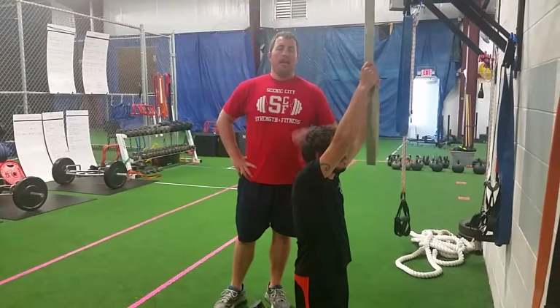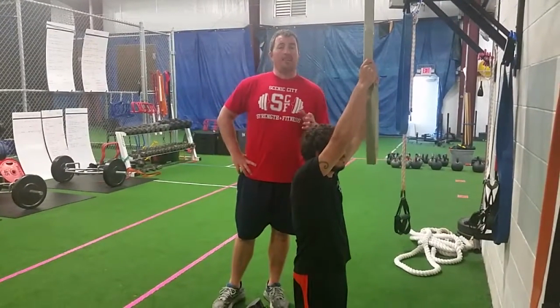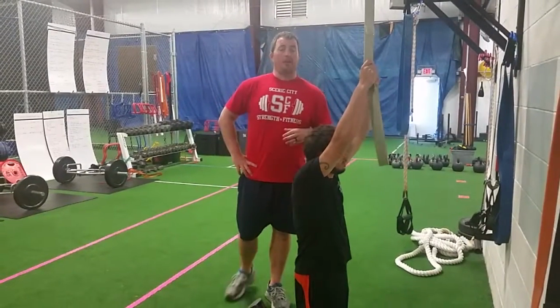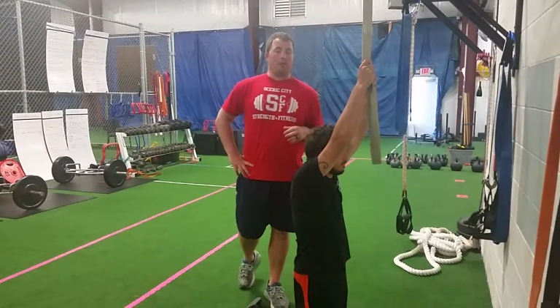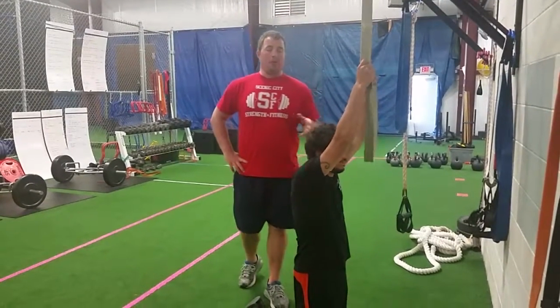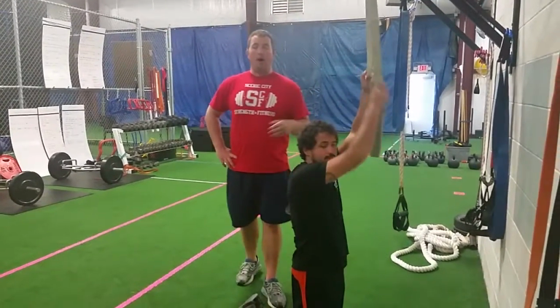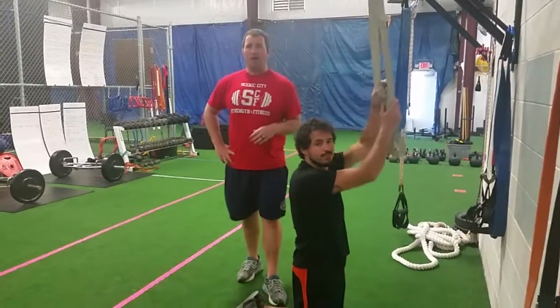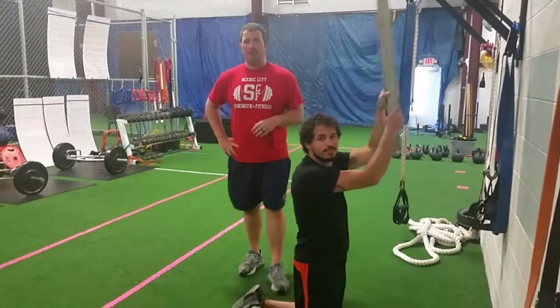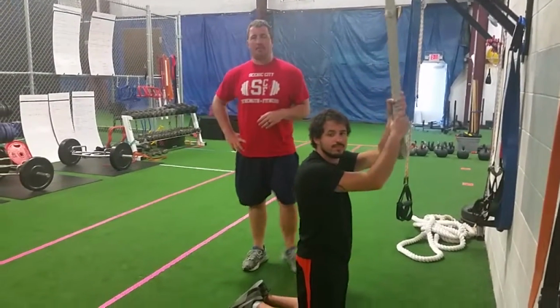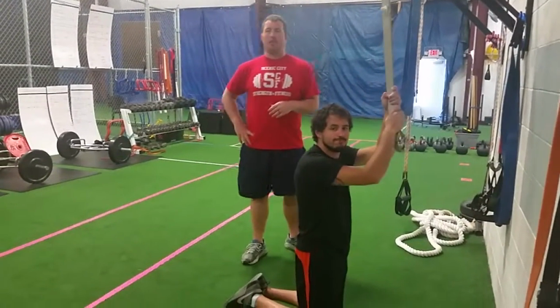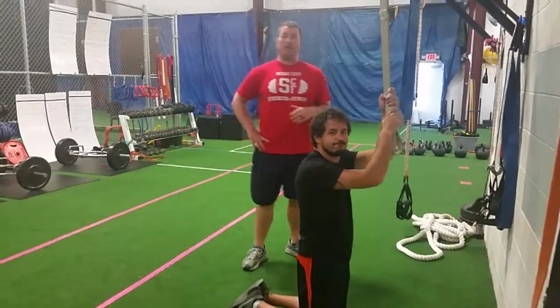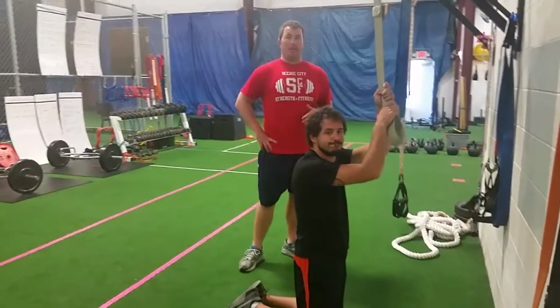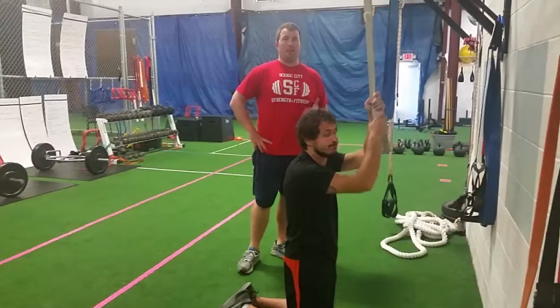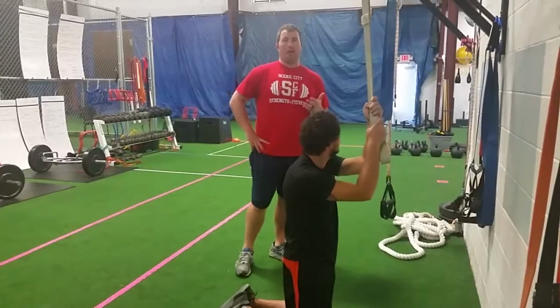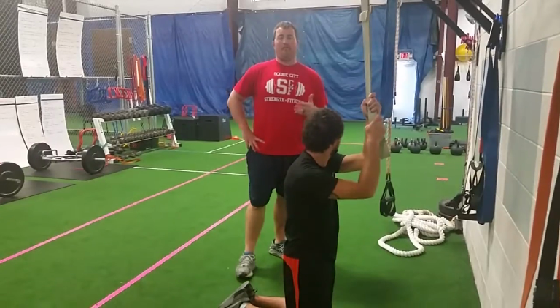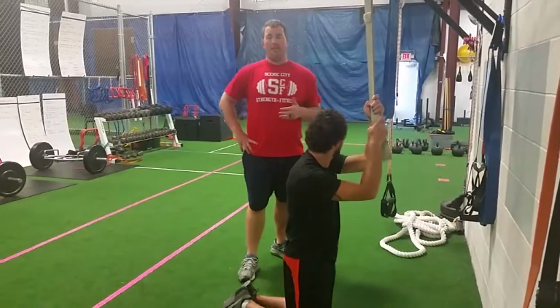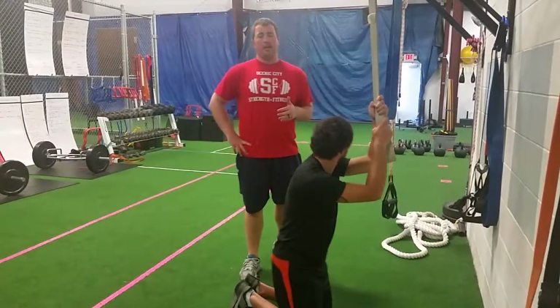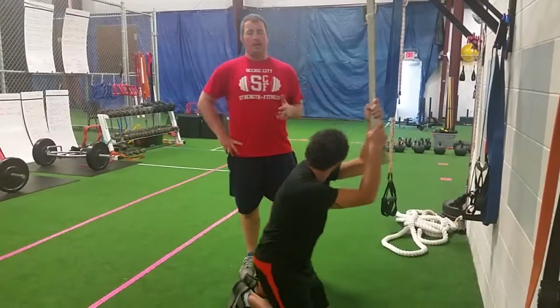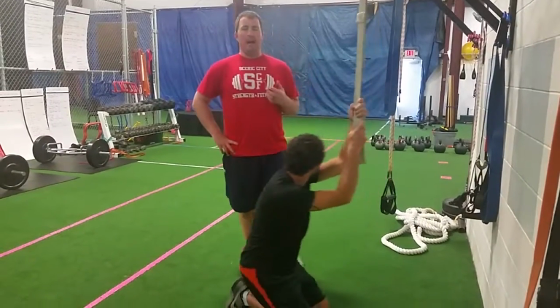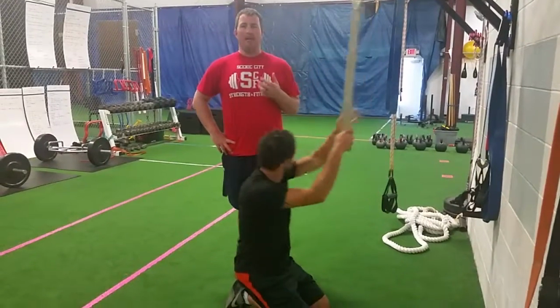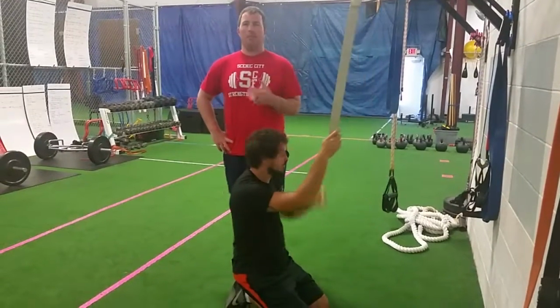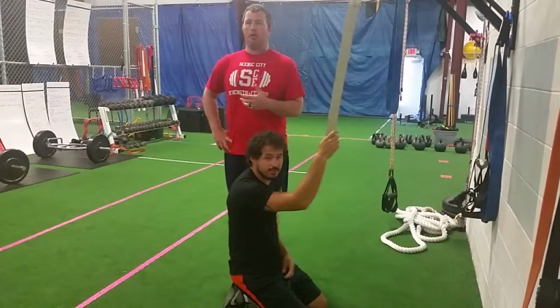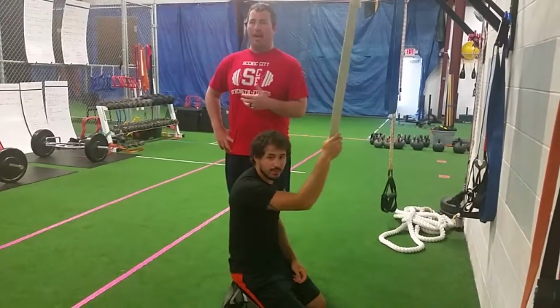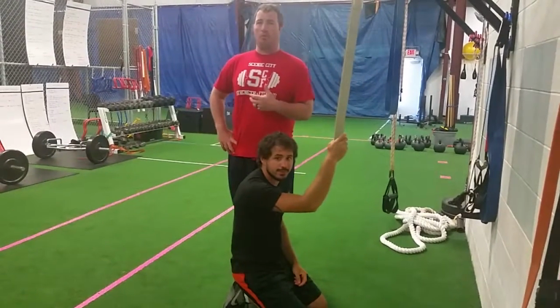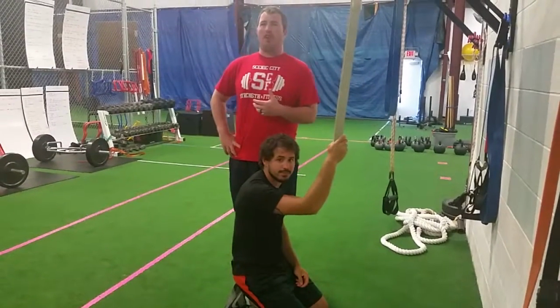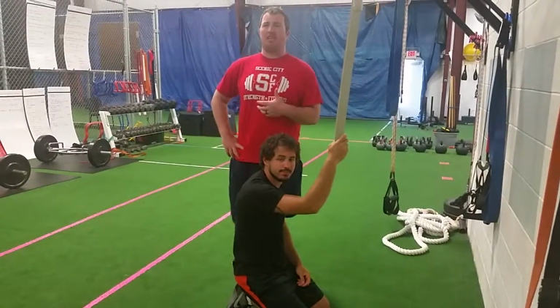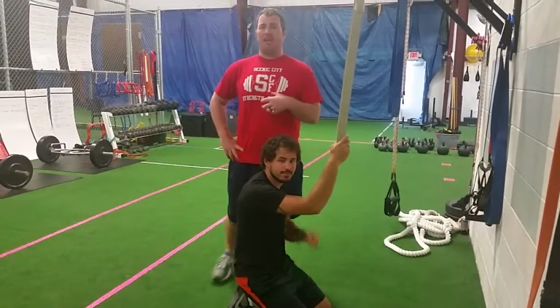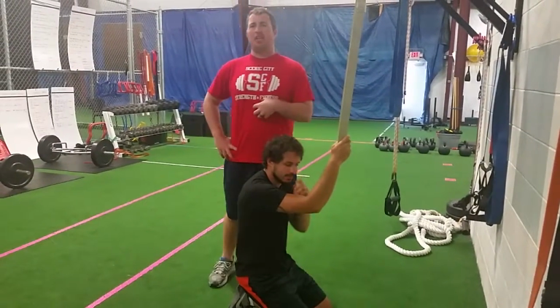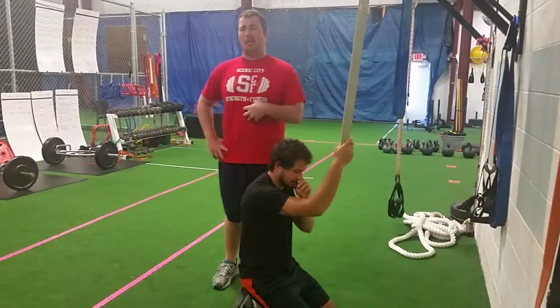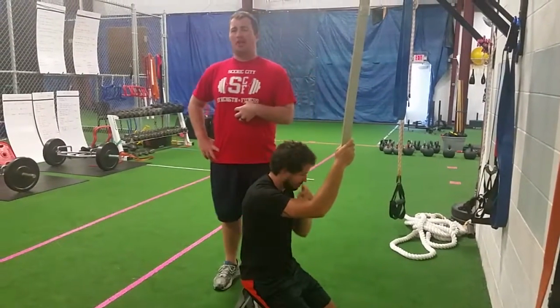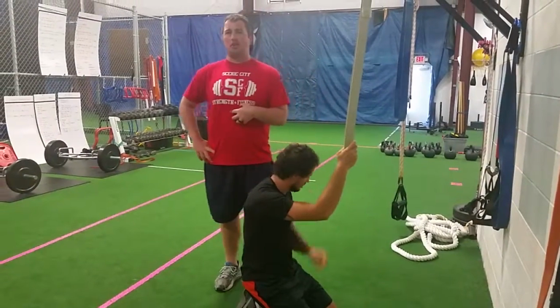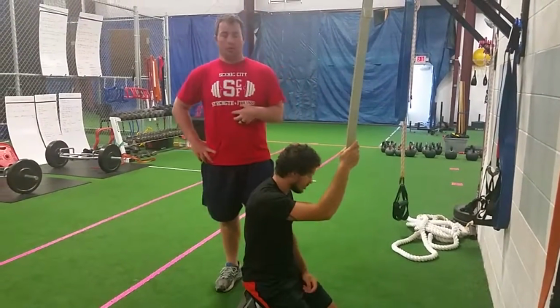Hey guys, this is Coach Green and Coach Paul. Here at Strength and Fitness, we have a quick fit tip on how to make your pull-downs more effective and teach you to engage your core.